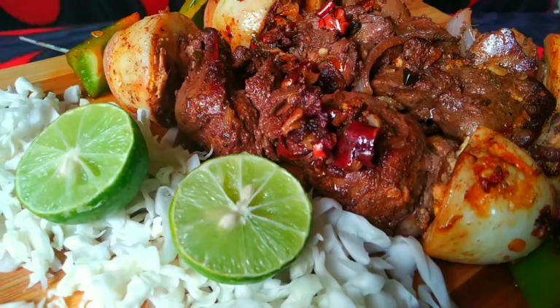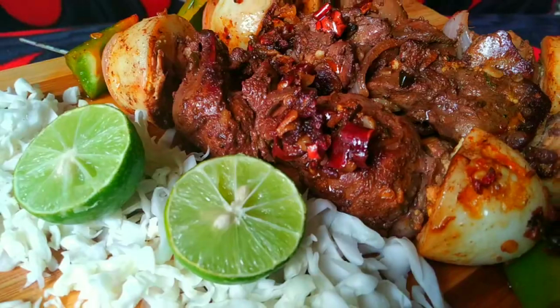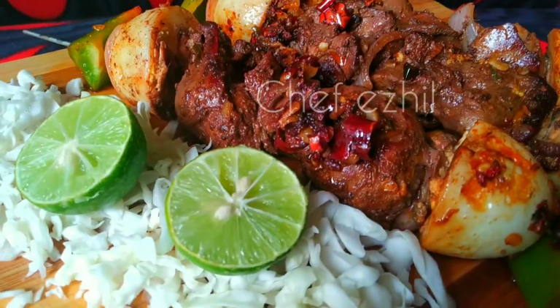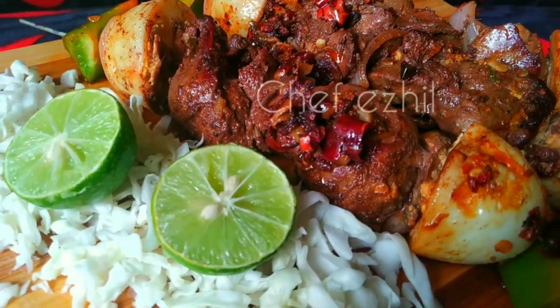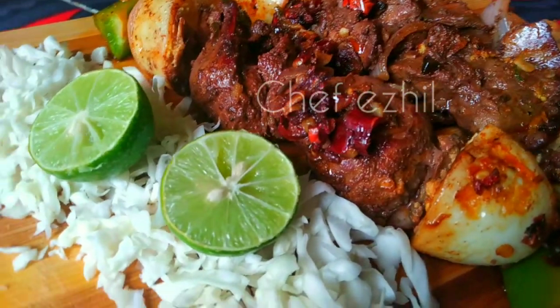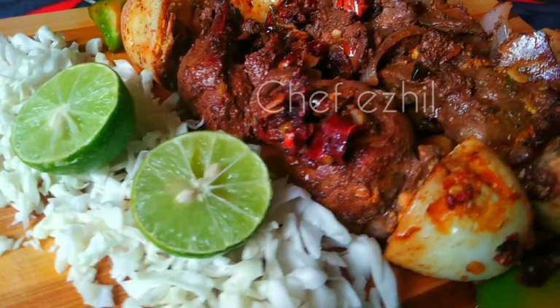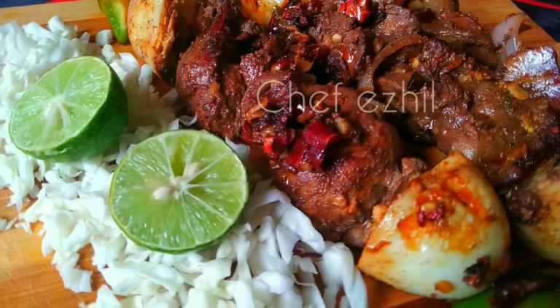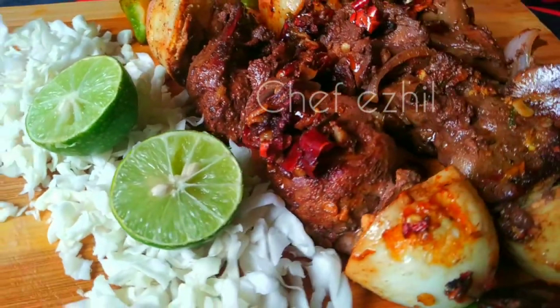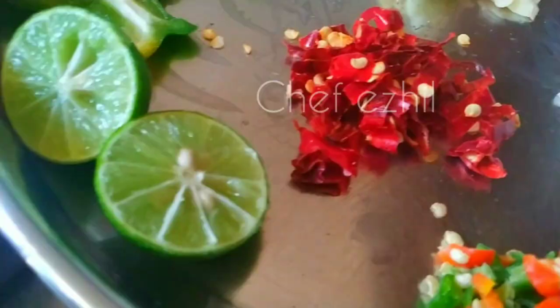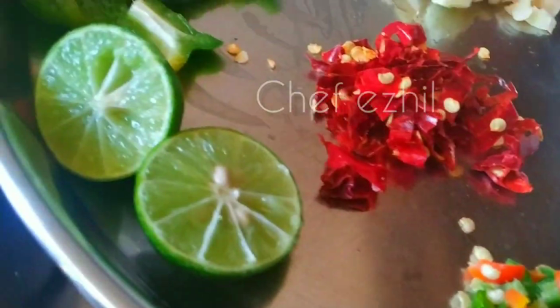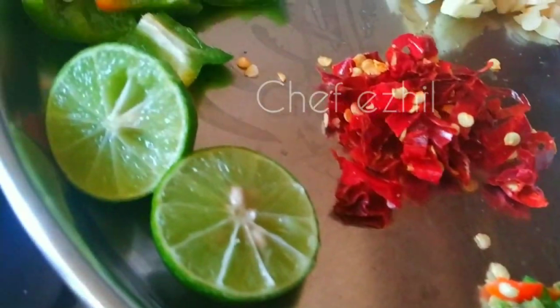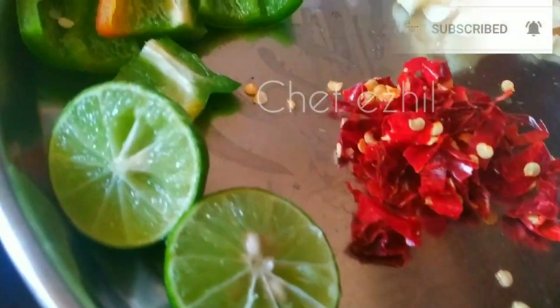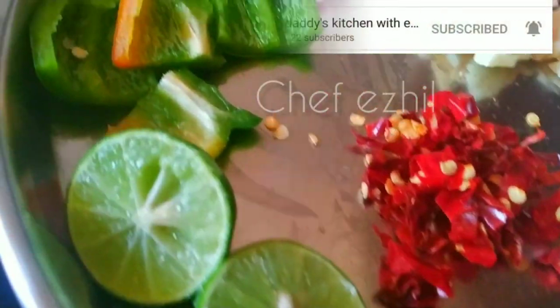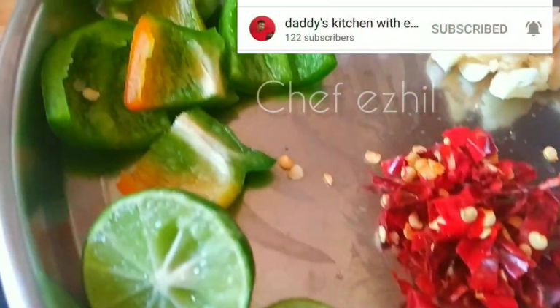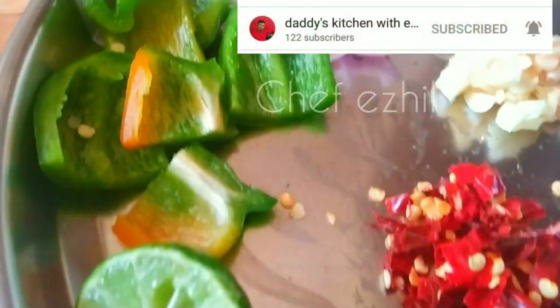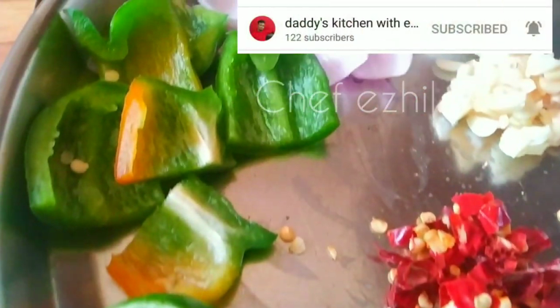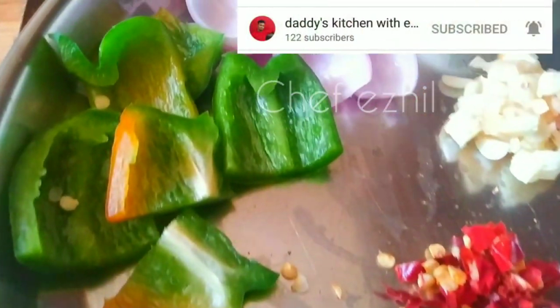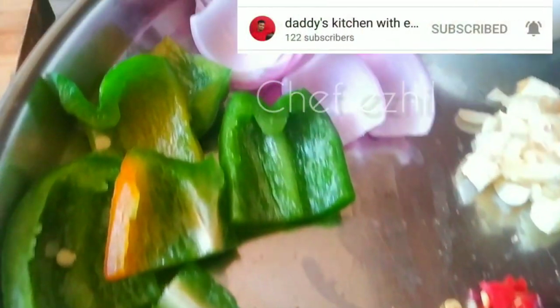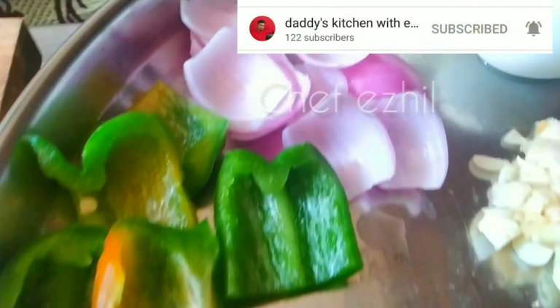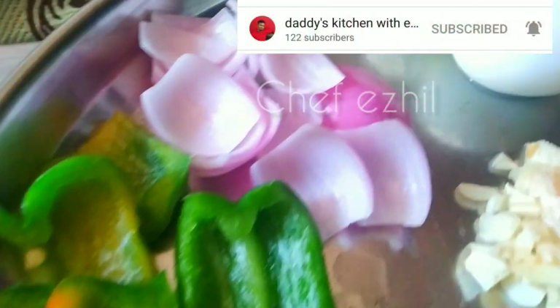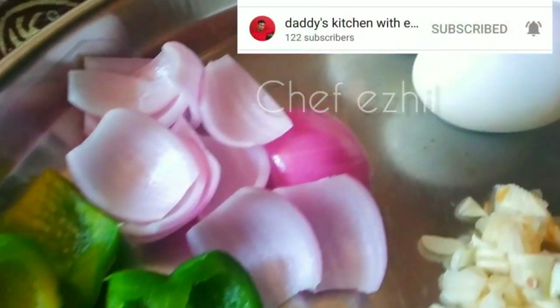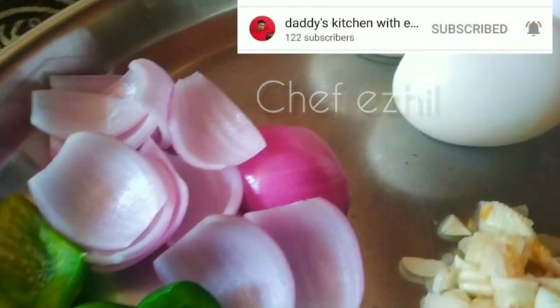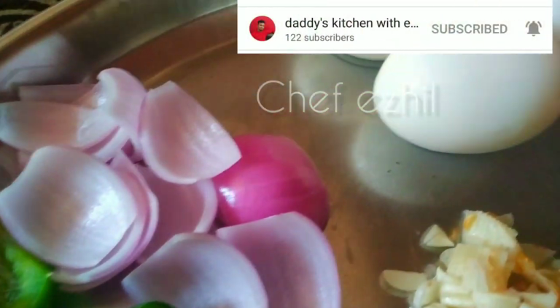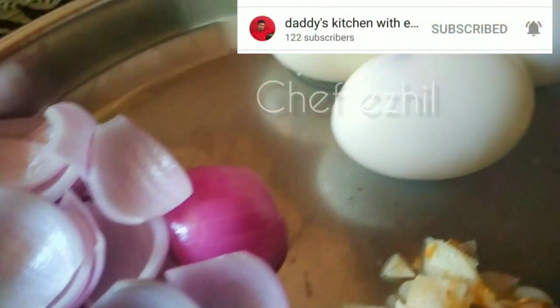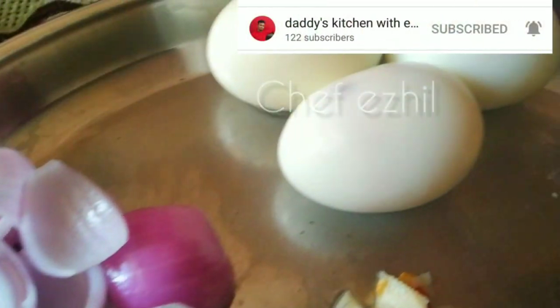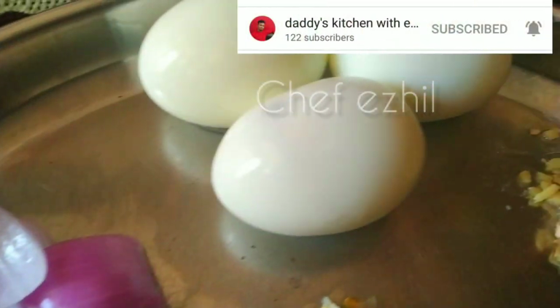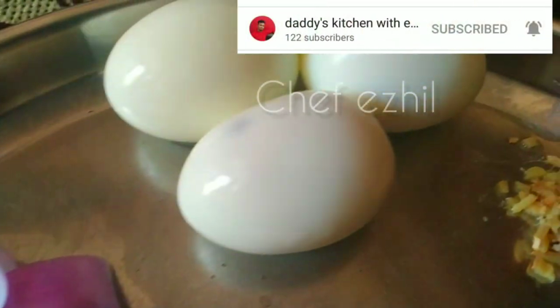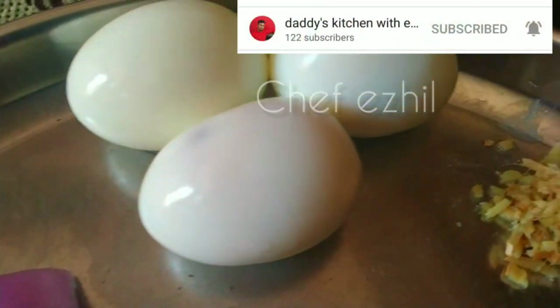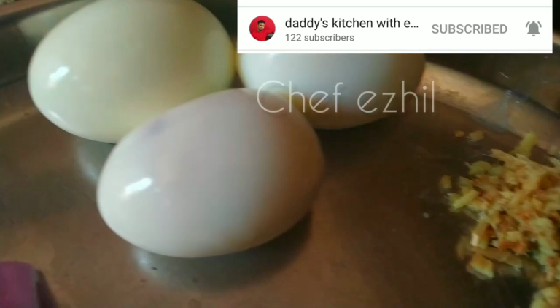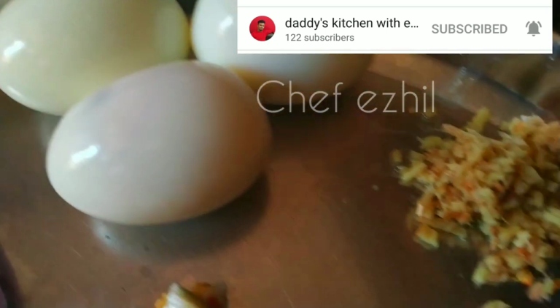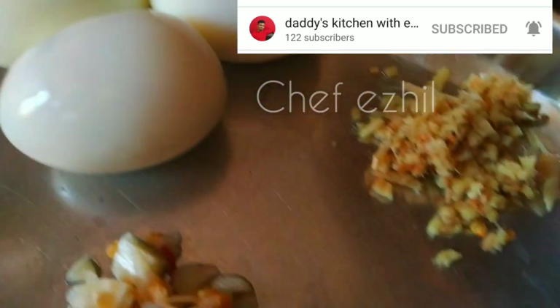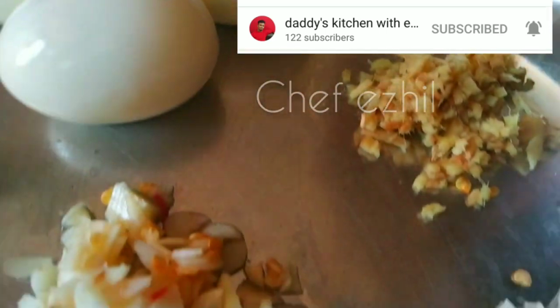Hi friends, welcome and welcome. Today we have a super dish on the chicken liver.